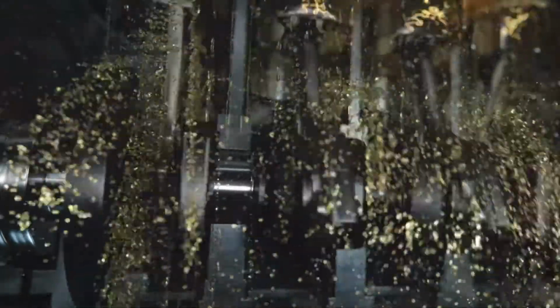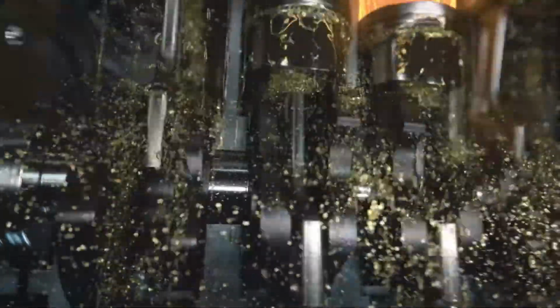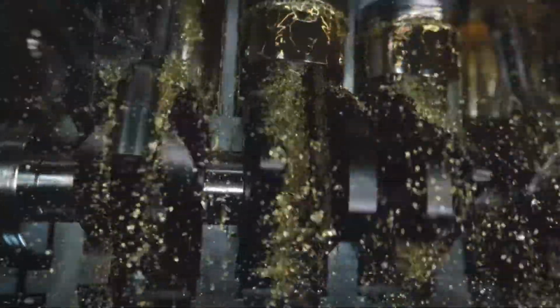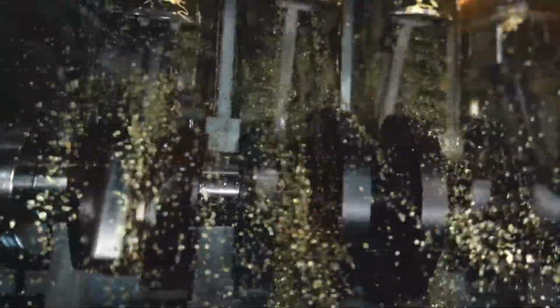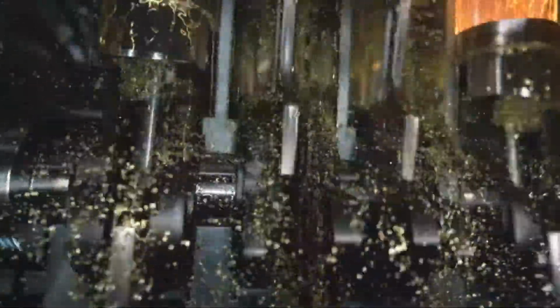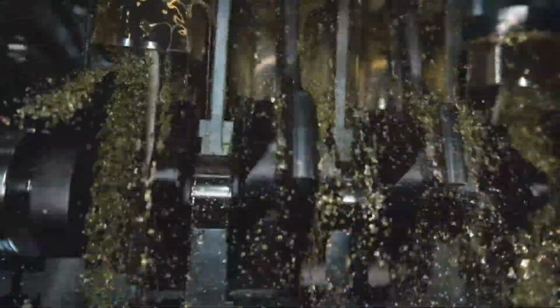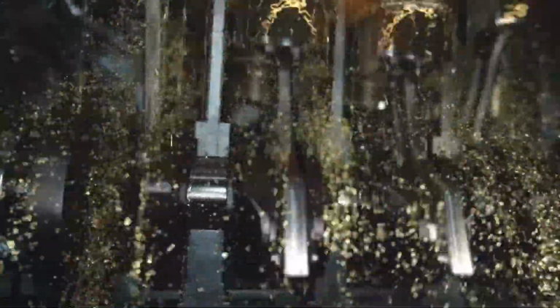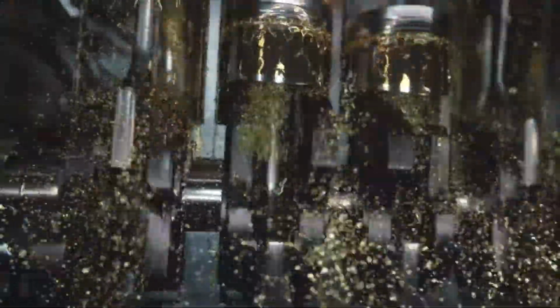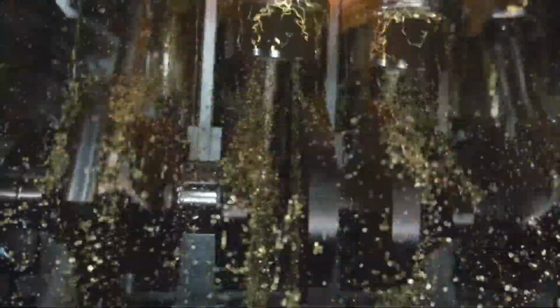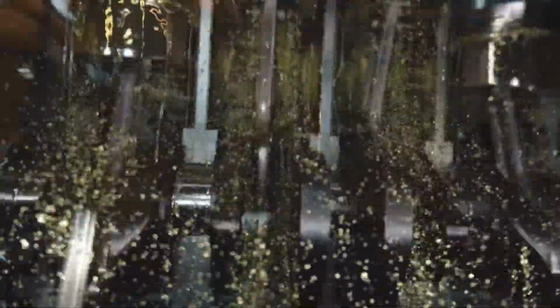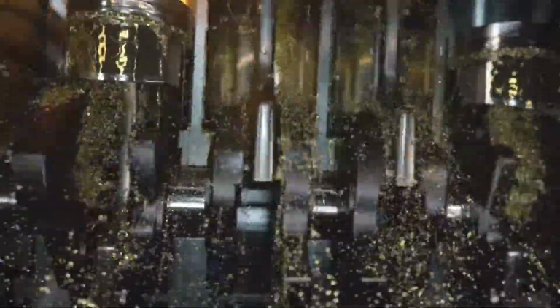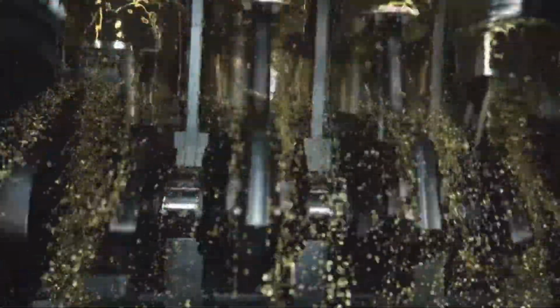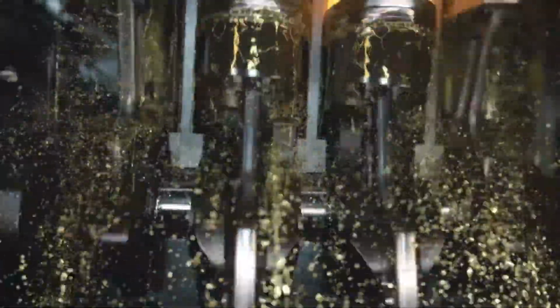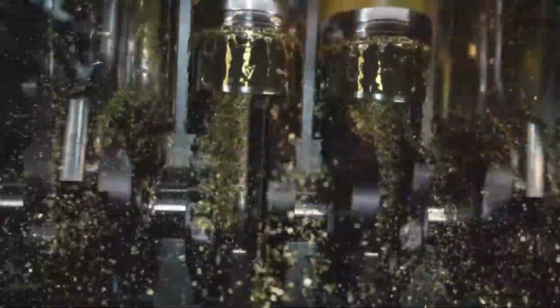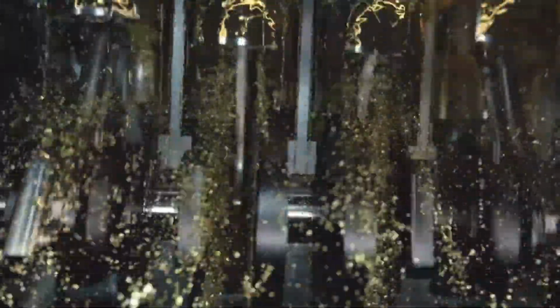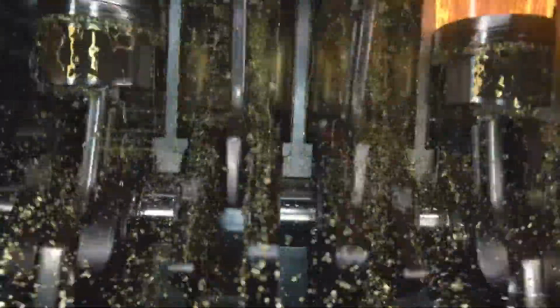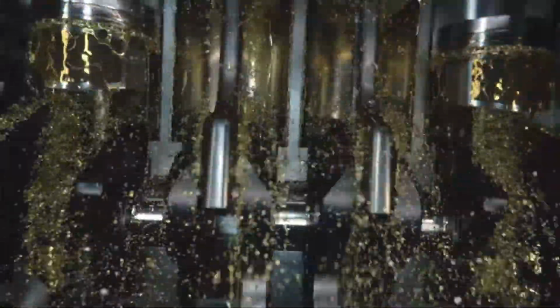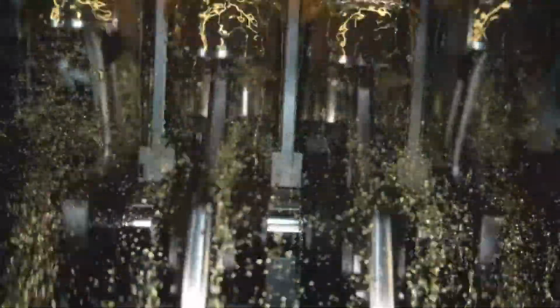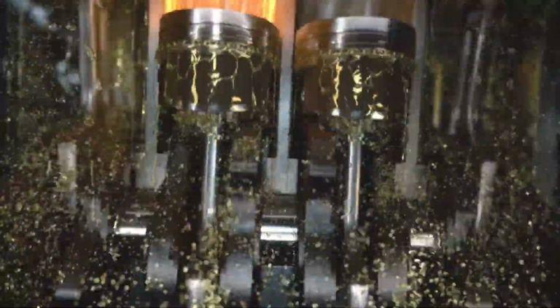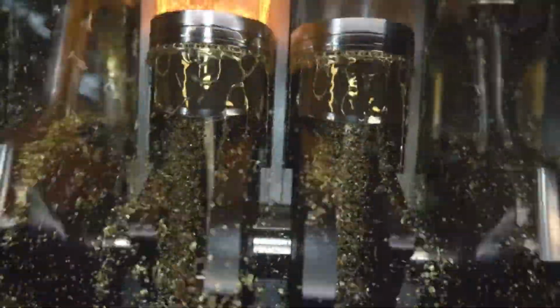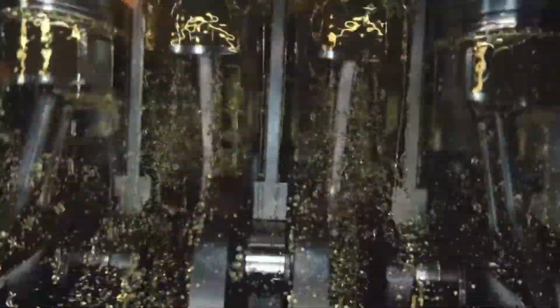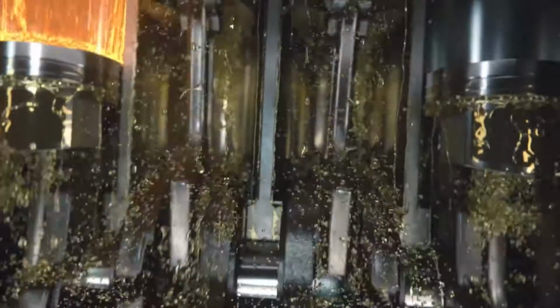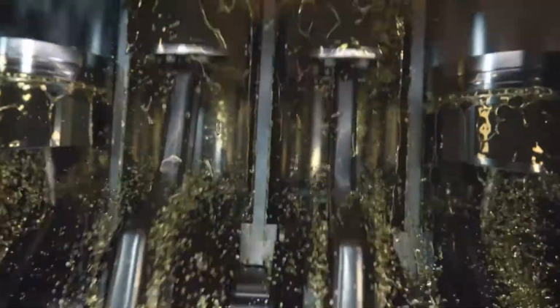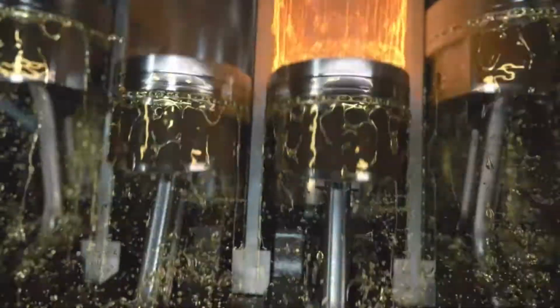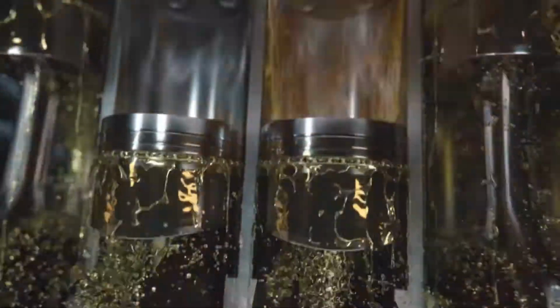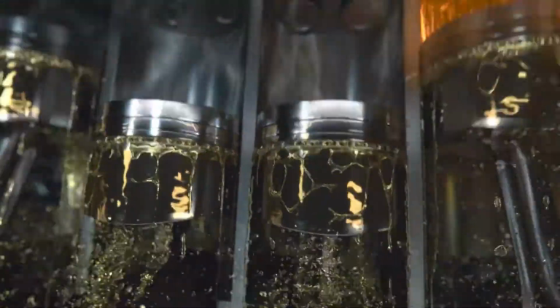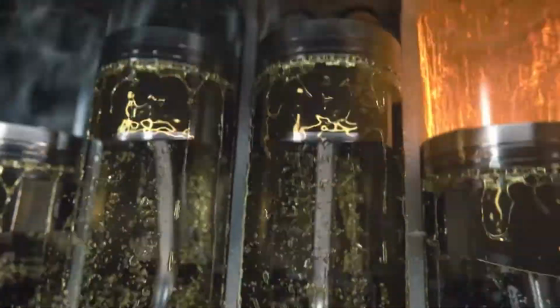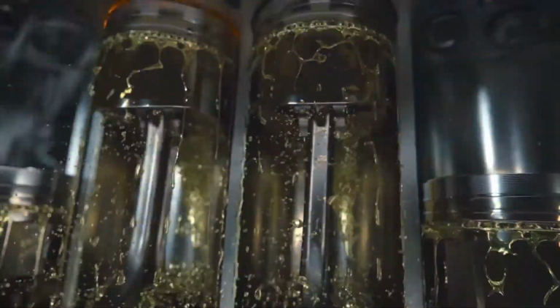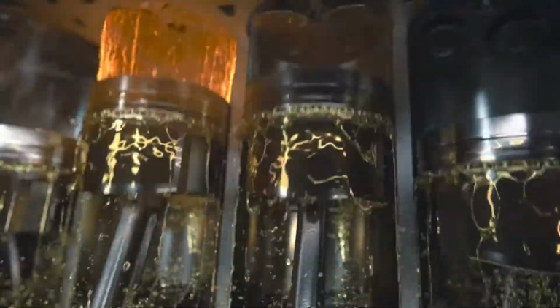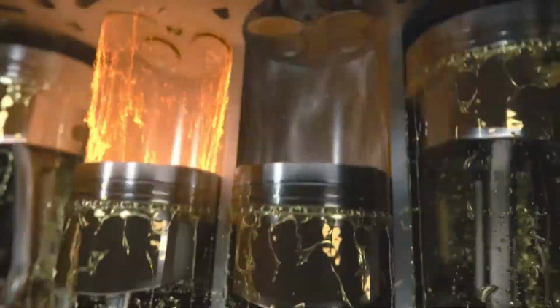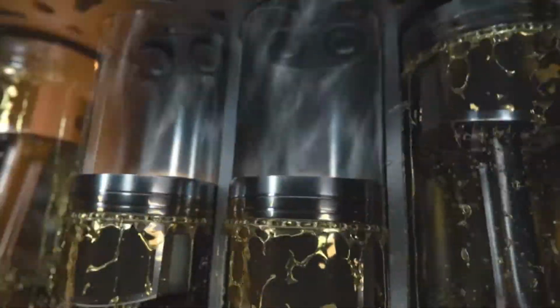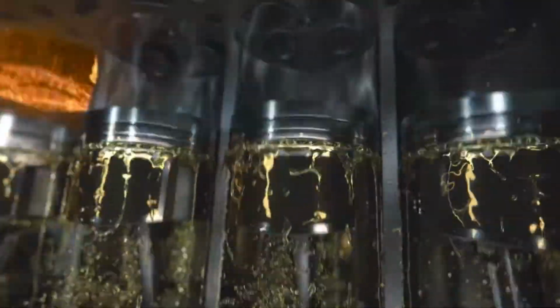Every time the crankshaft rotates twice, a piston in the engine produces power. This is called the four-stroke cycle.